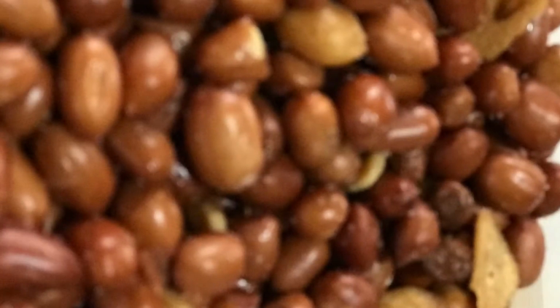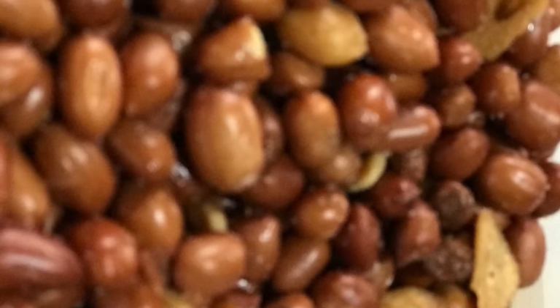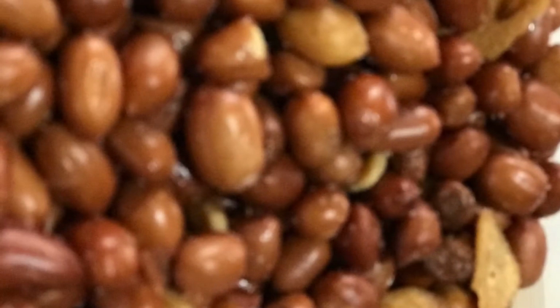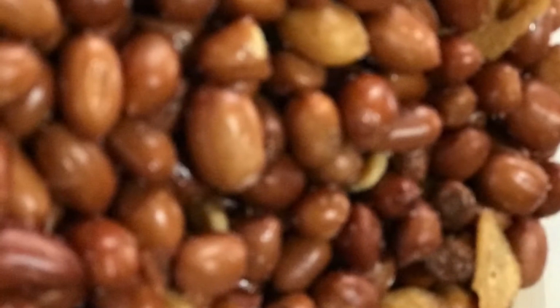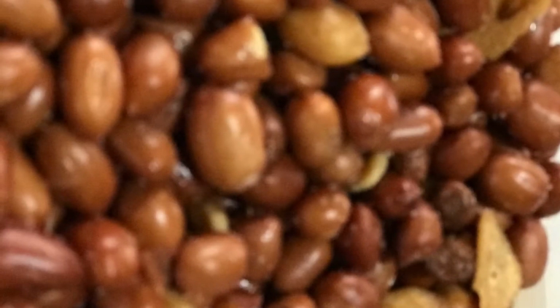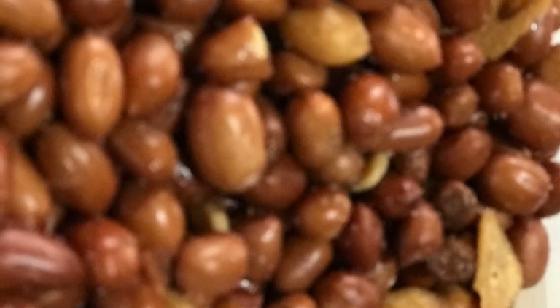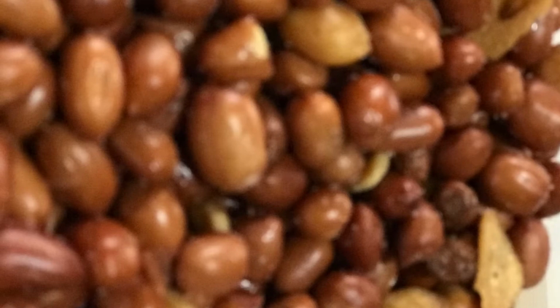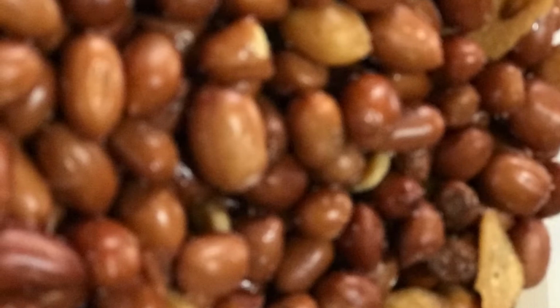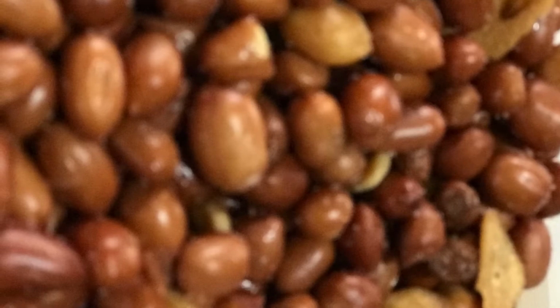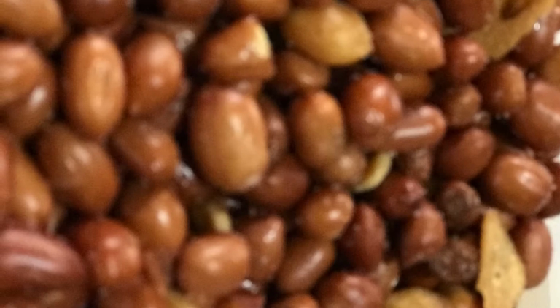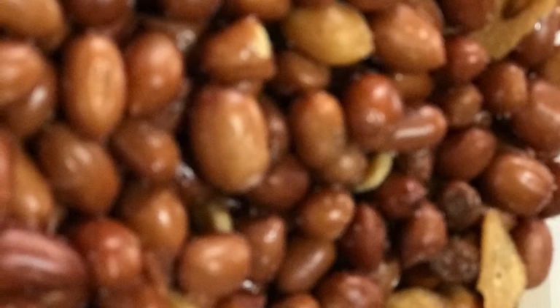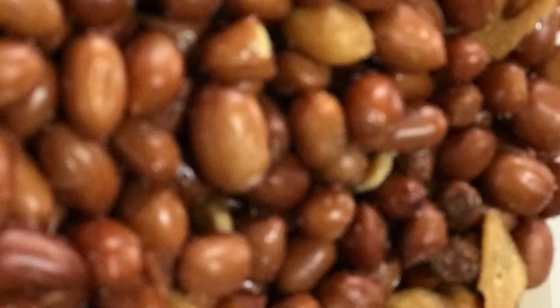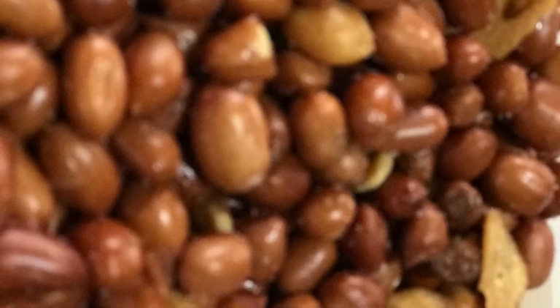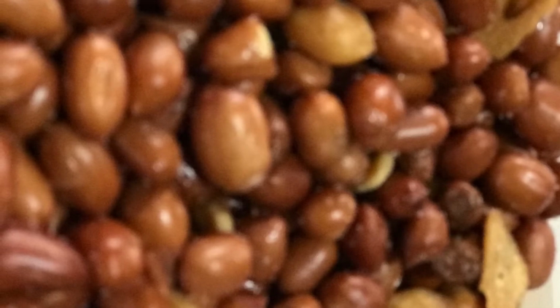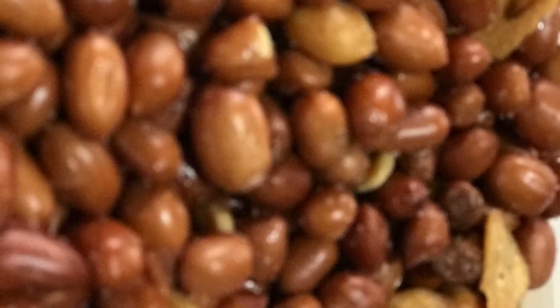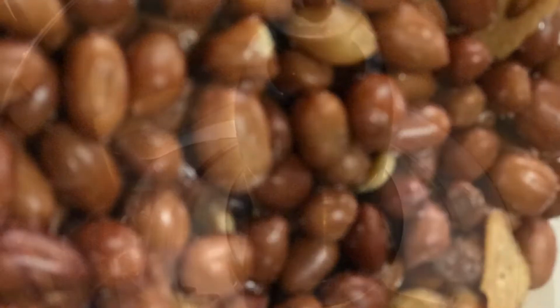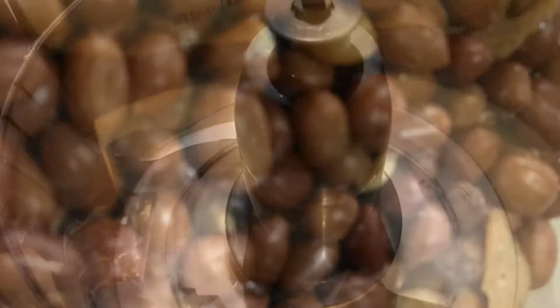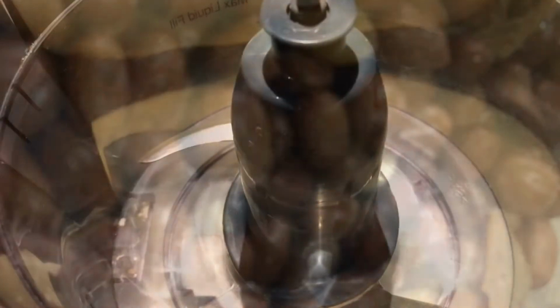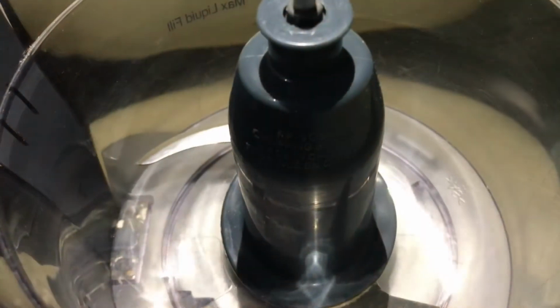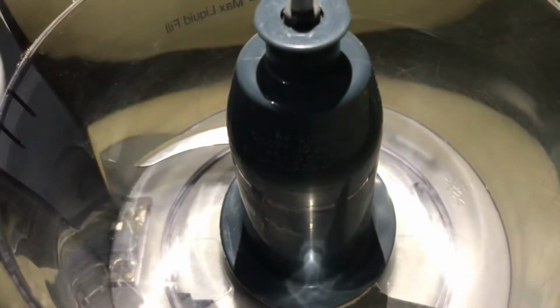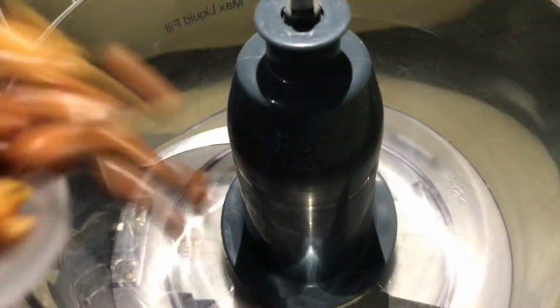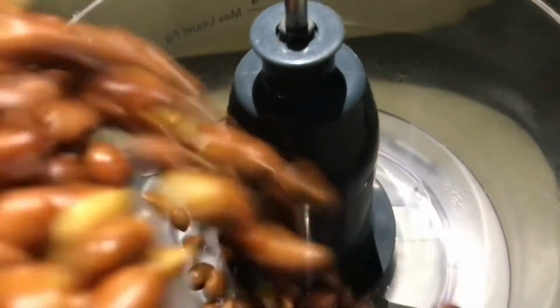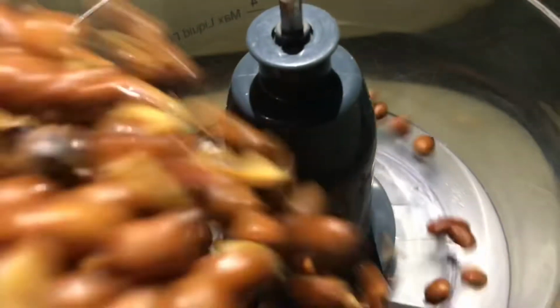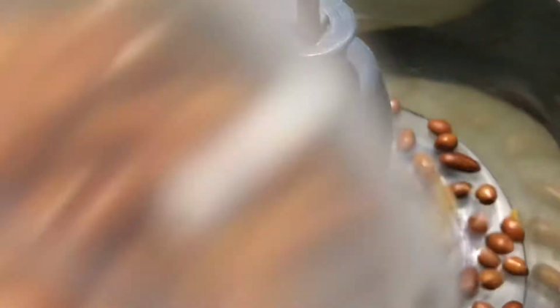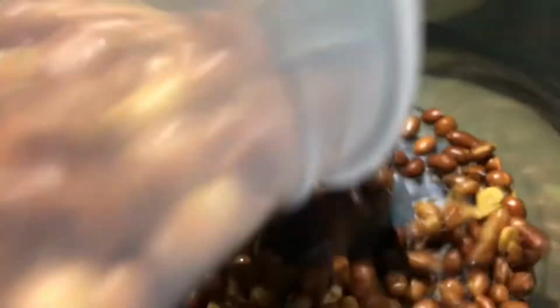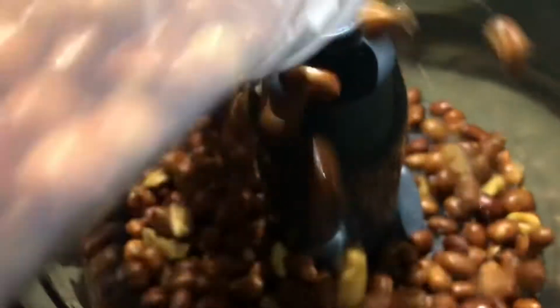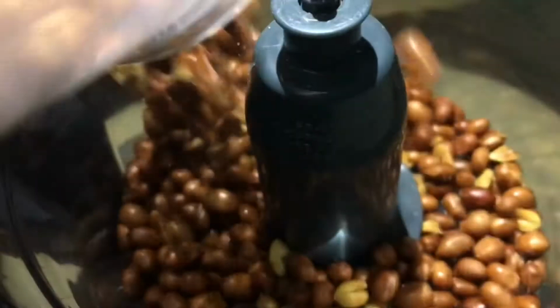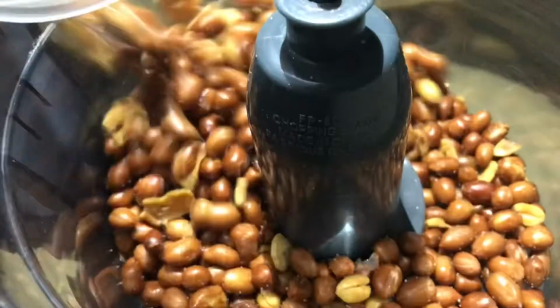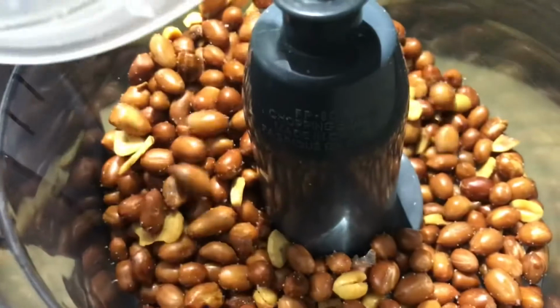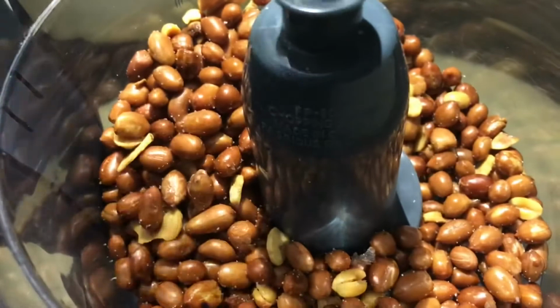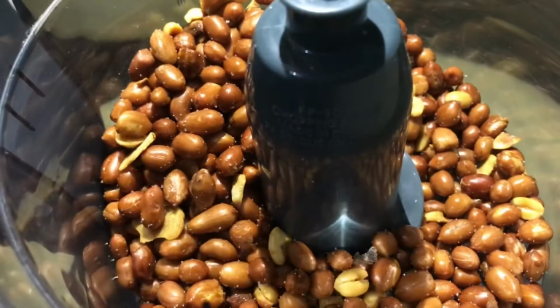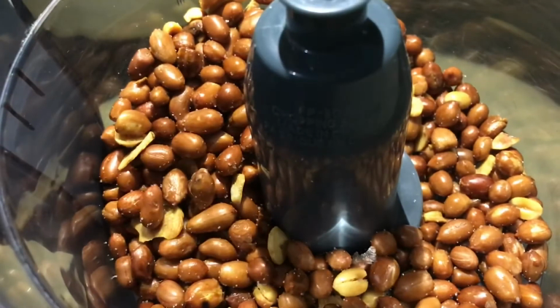Okay, so first, let's grind our peanuts in a food processor. If you don't have a food processor, you can always use a mortar and pestle.